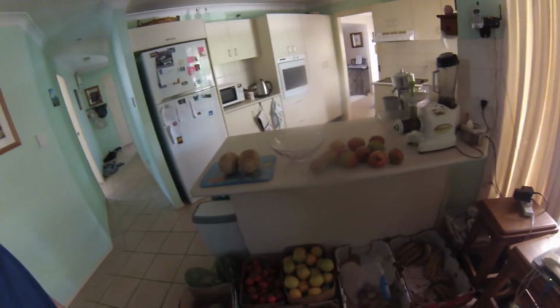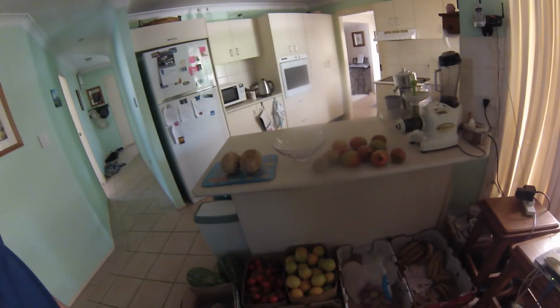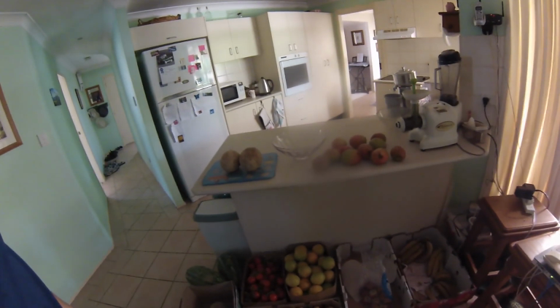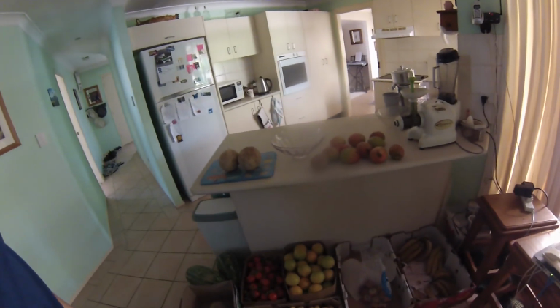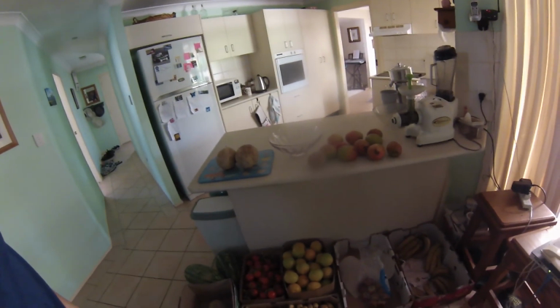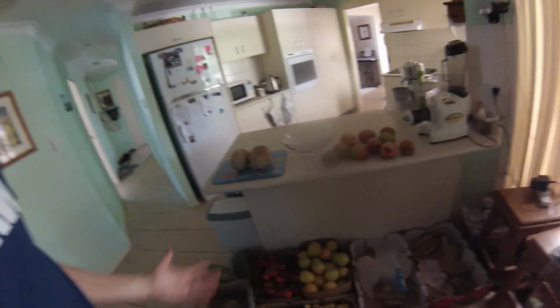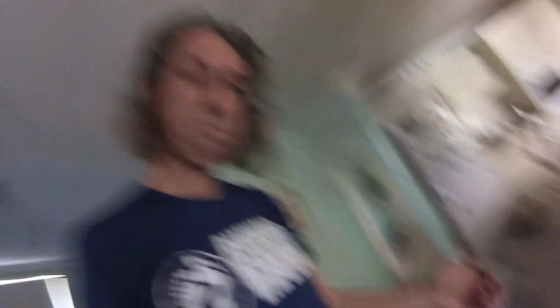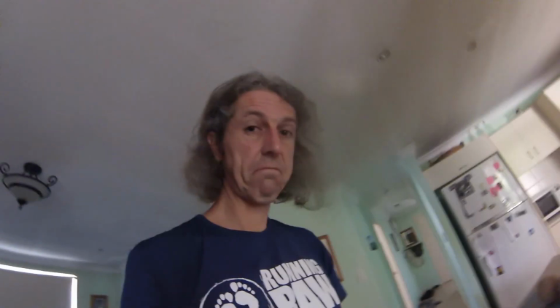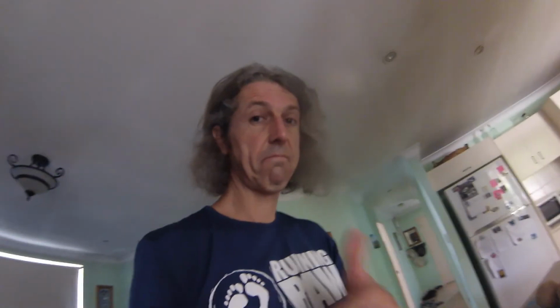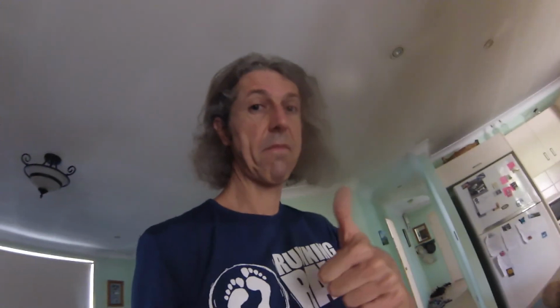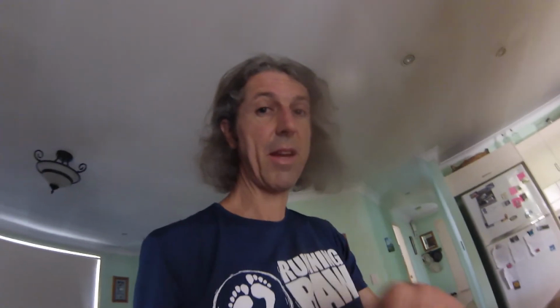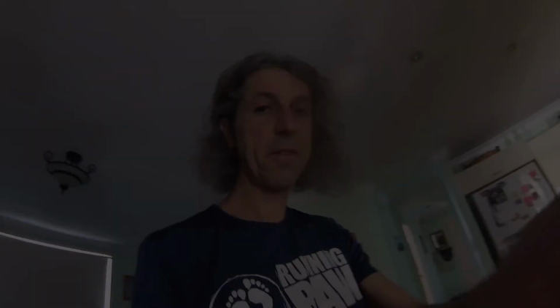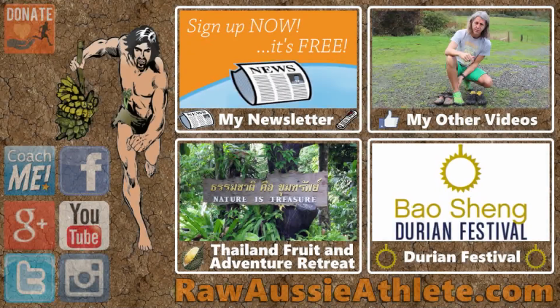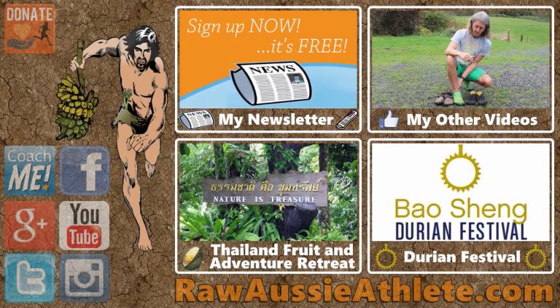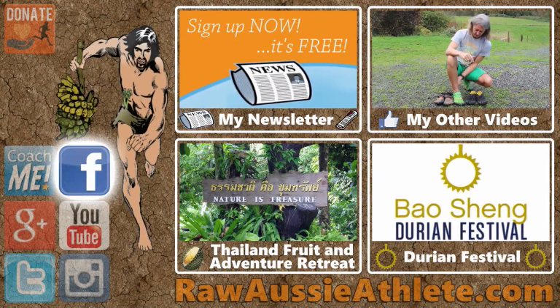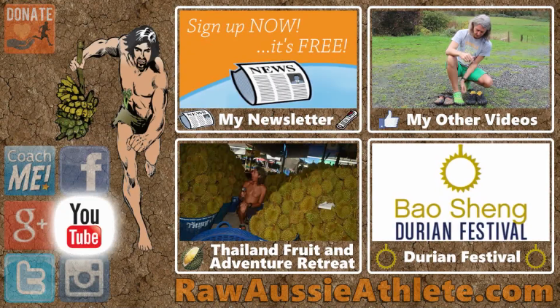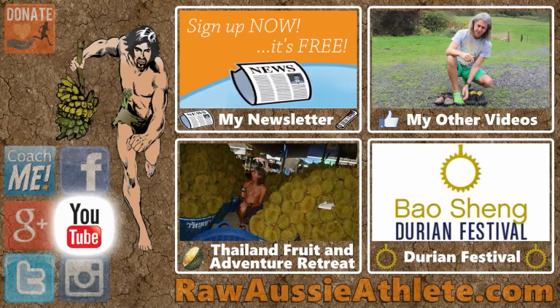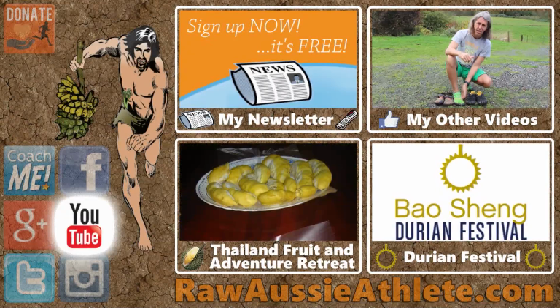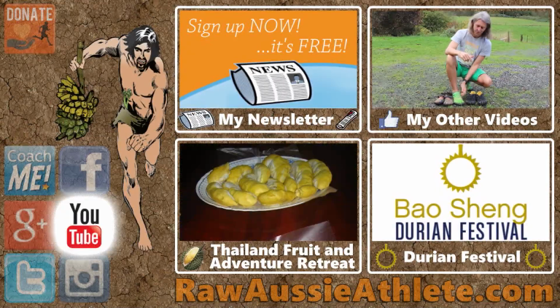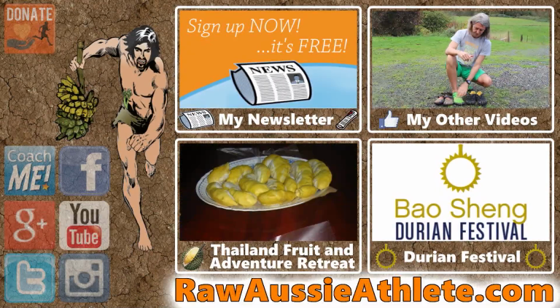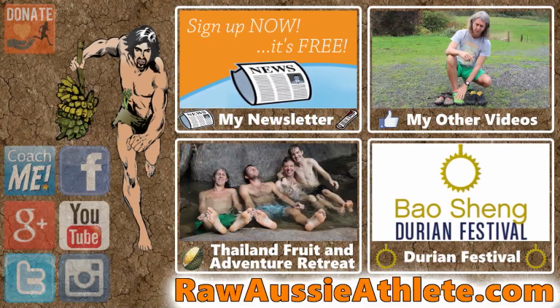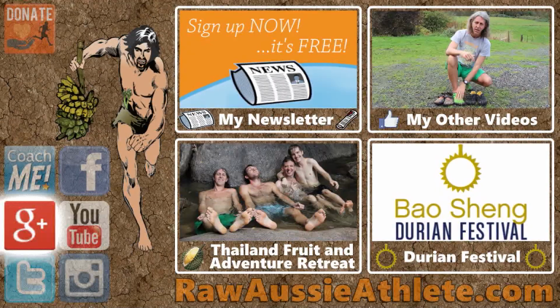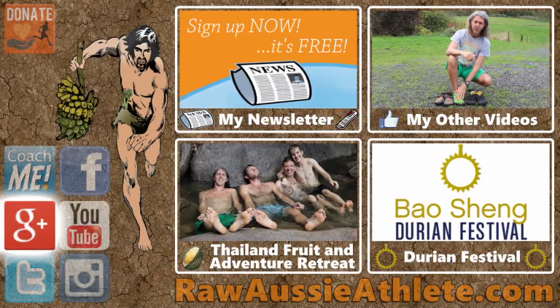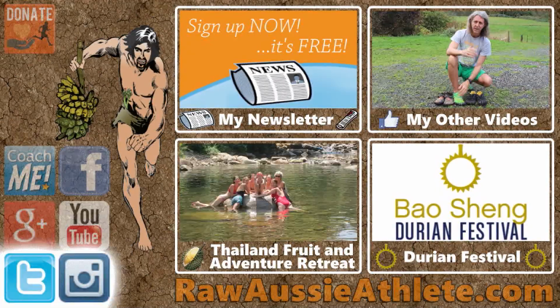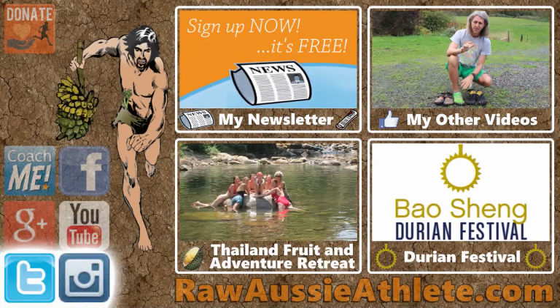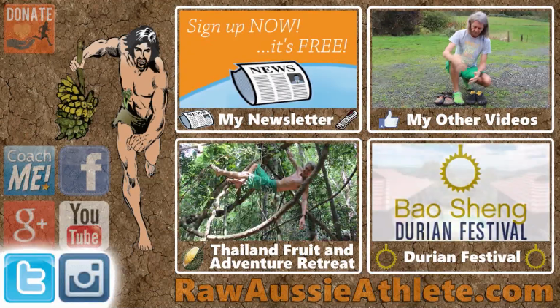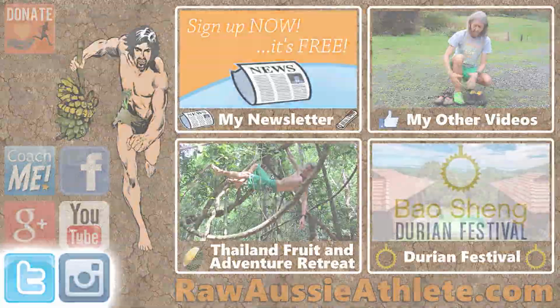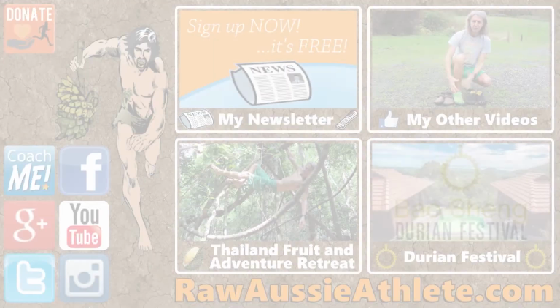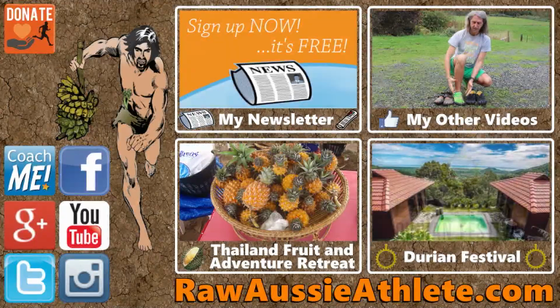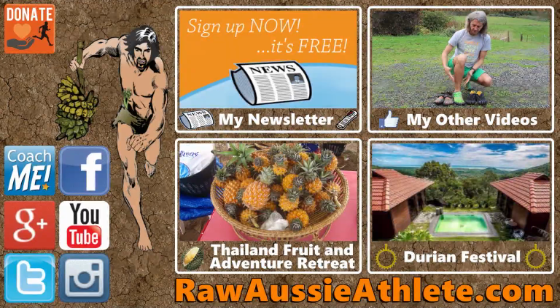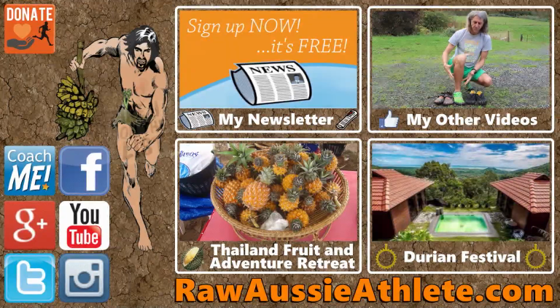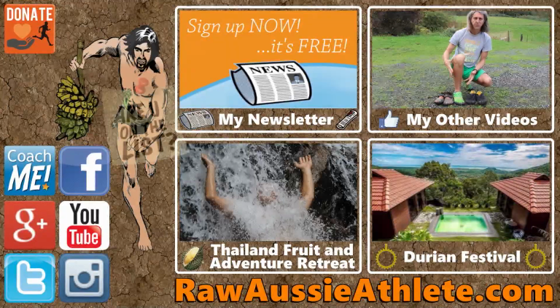Happy days. Like, subscribe, visit, and follow Raw Aussie Athlete.